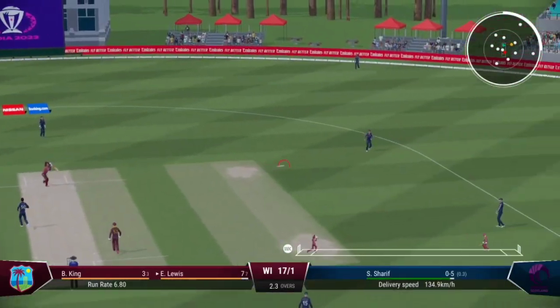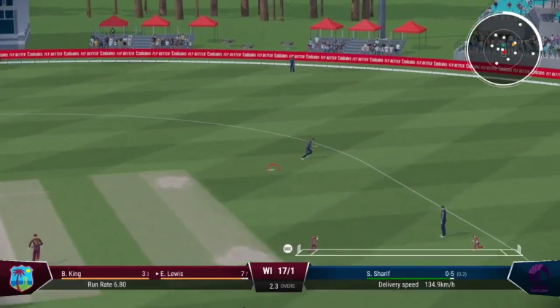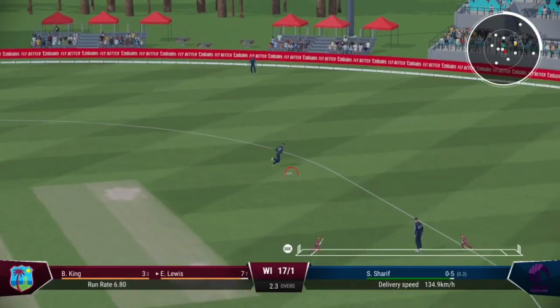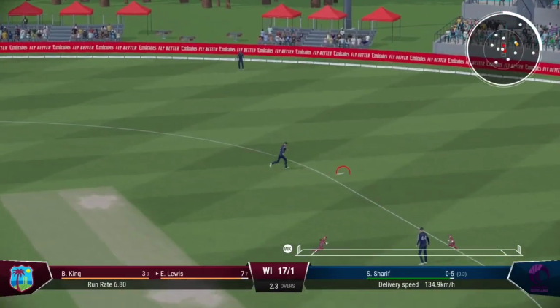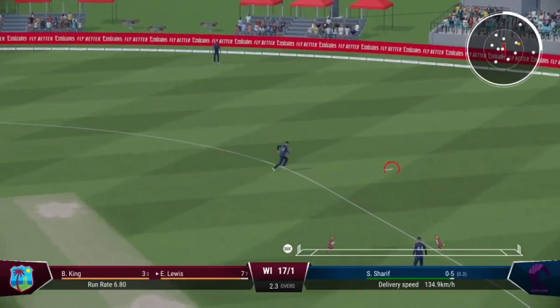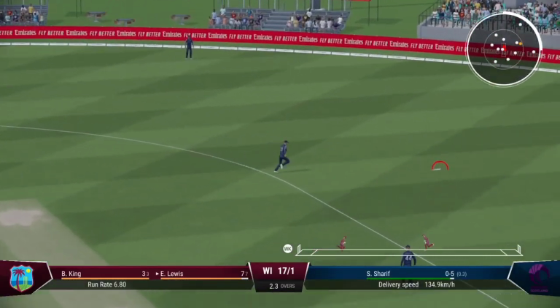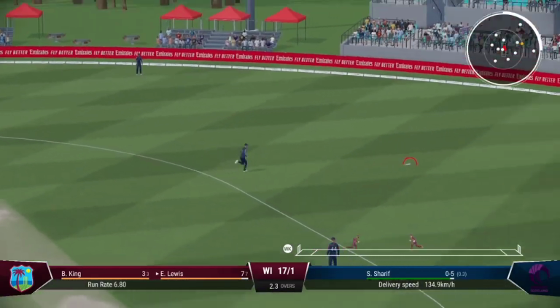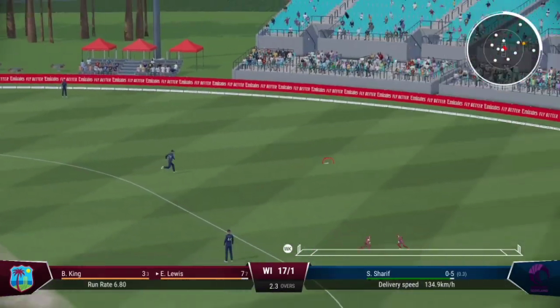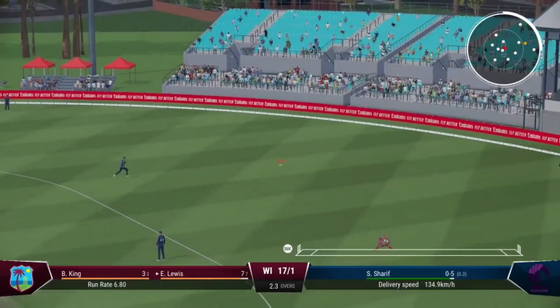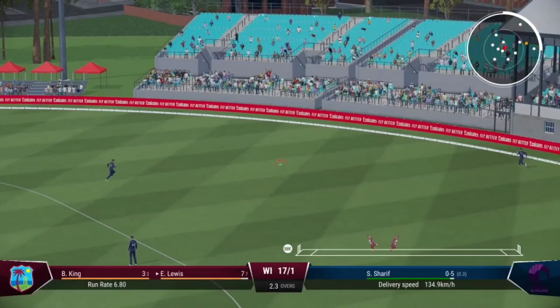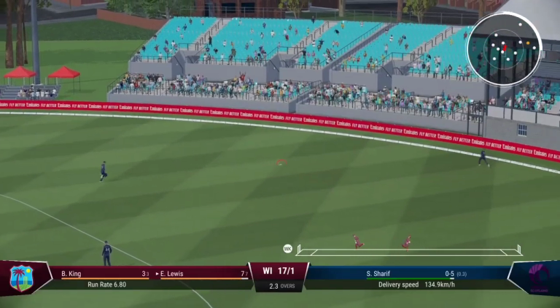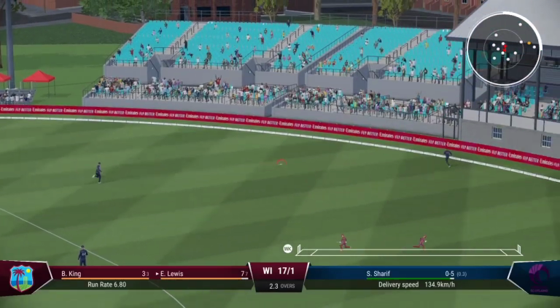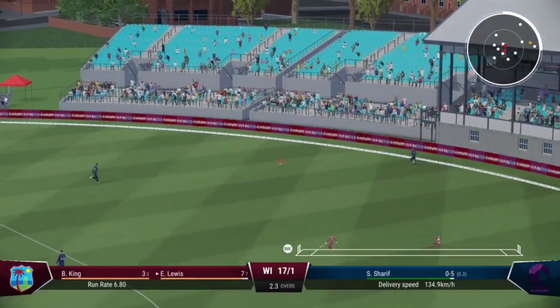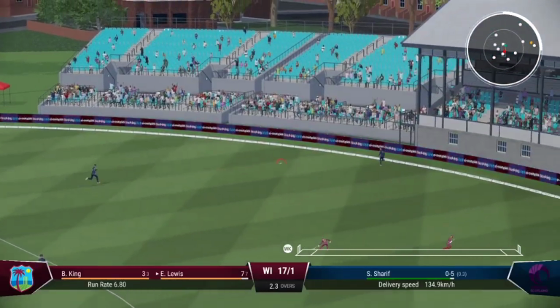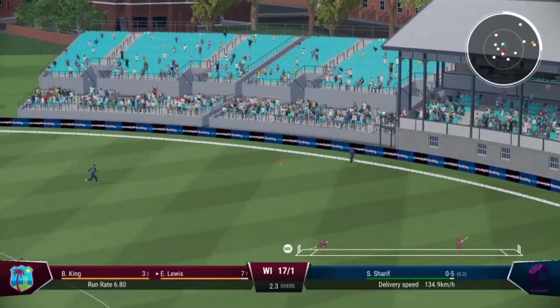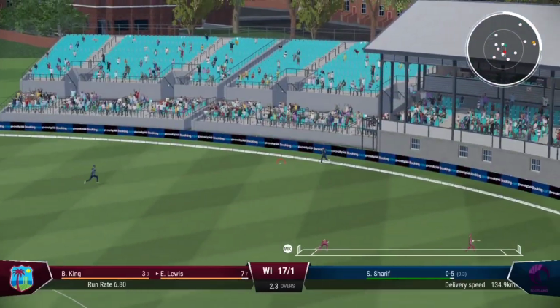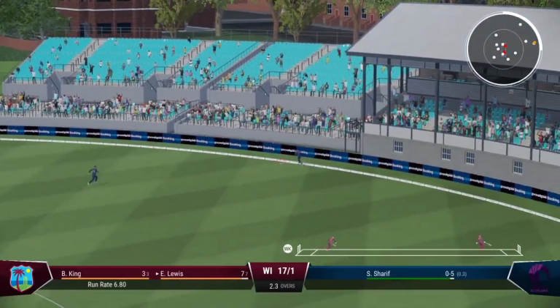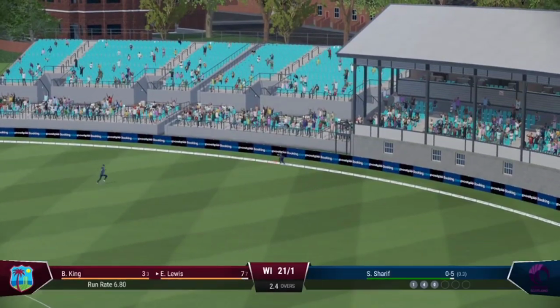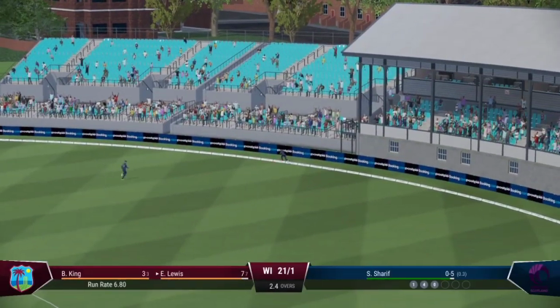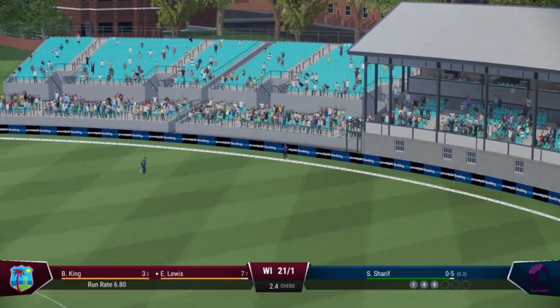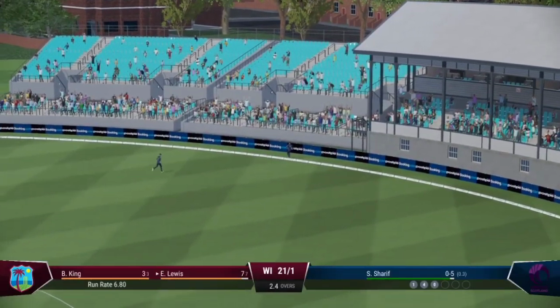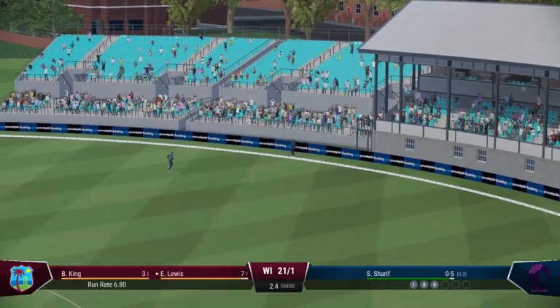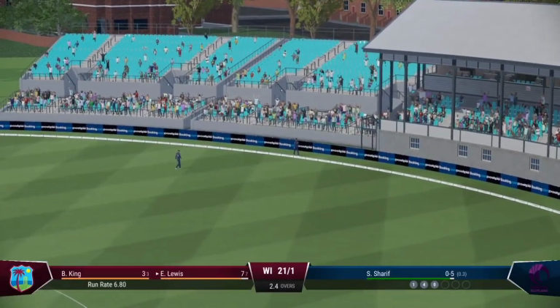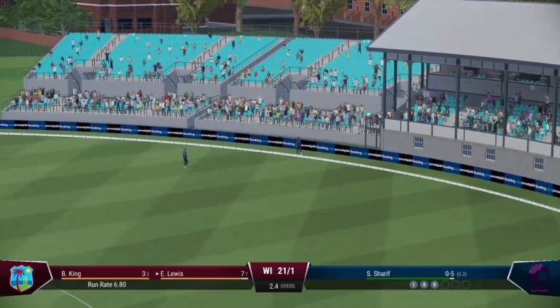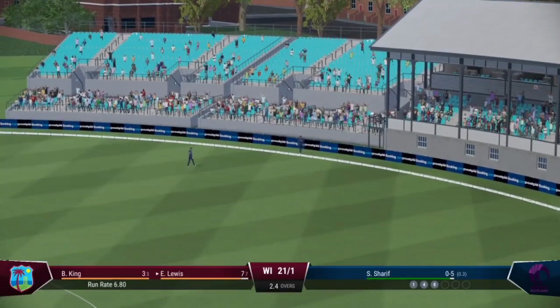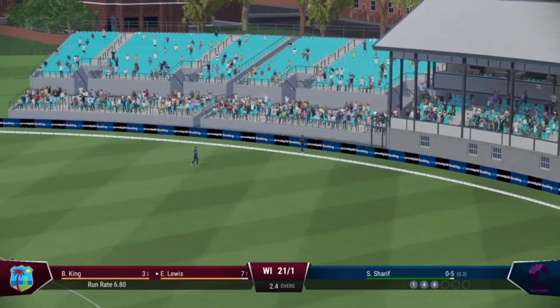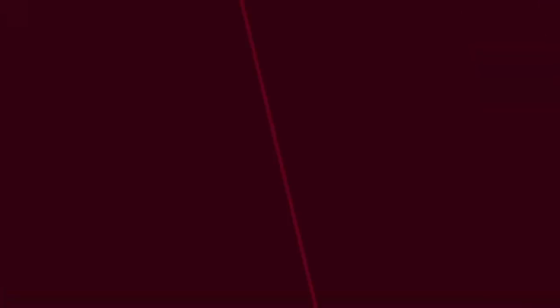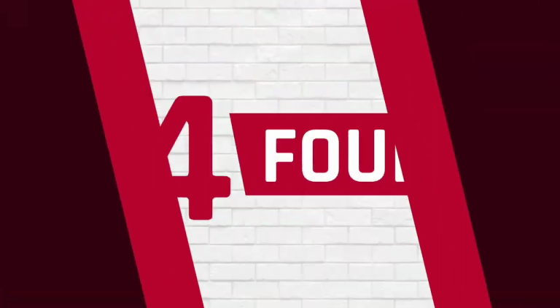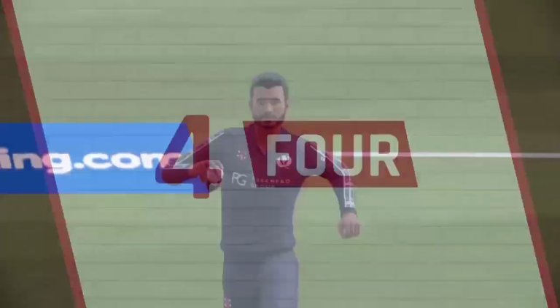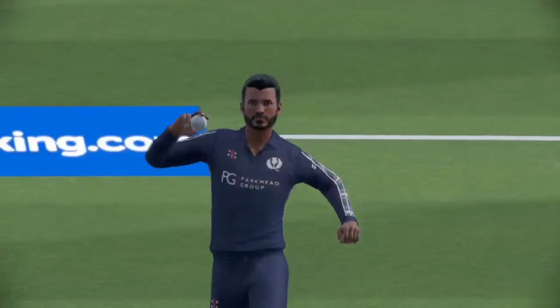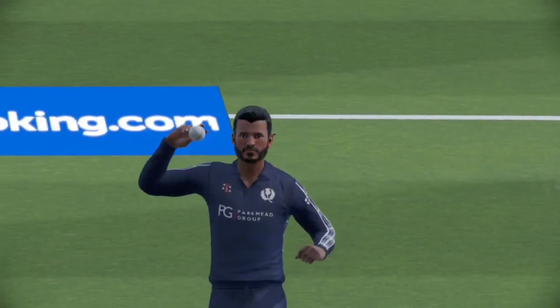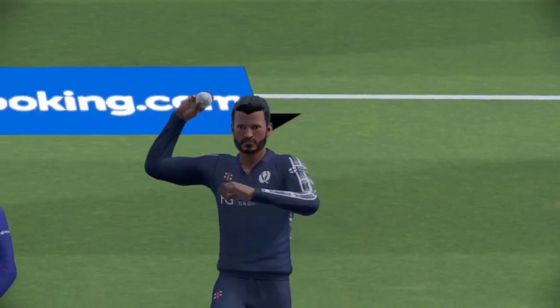Really good shot there. A loose delivery, seen early, and it was dispatched easily.